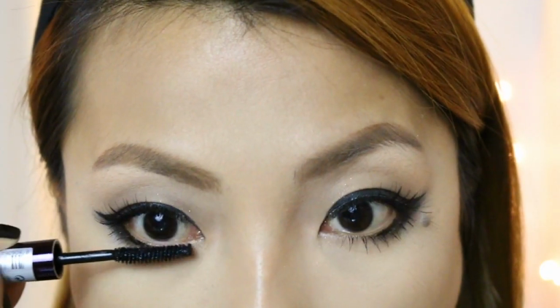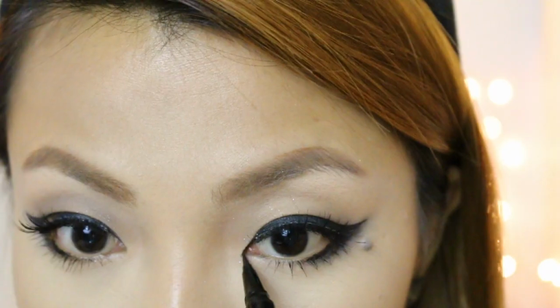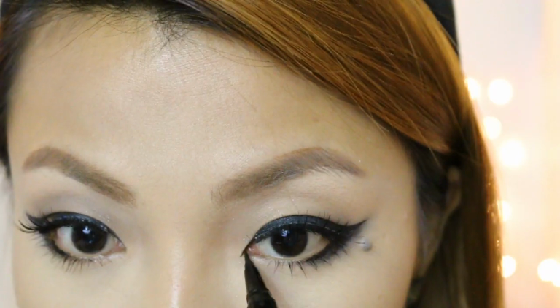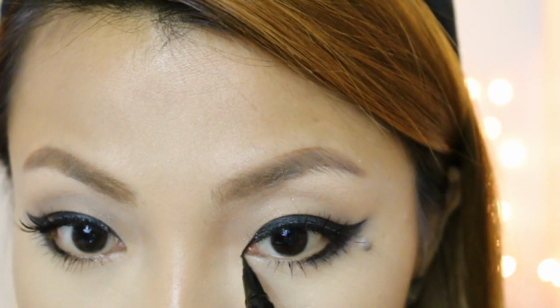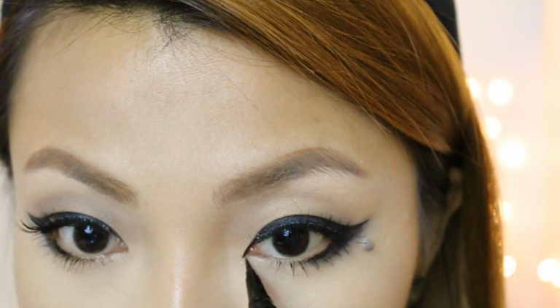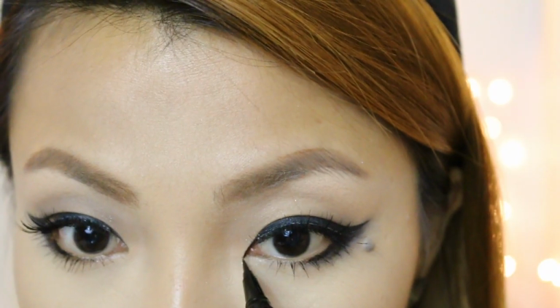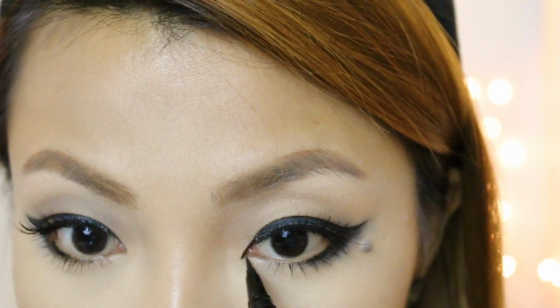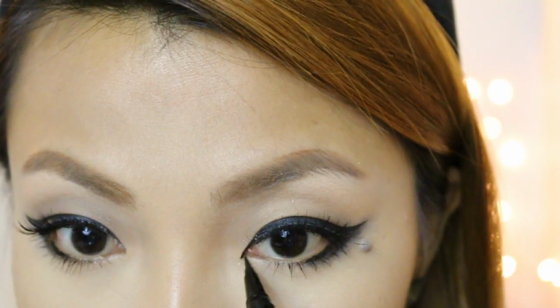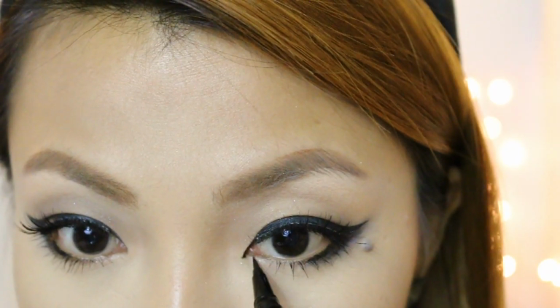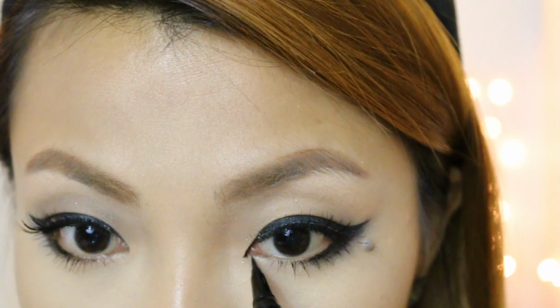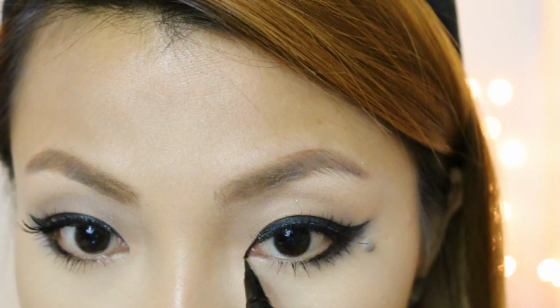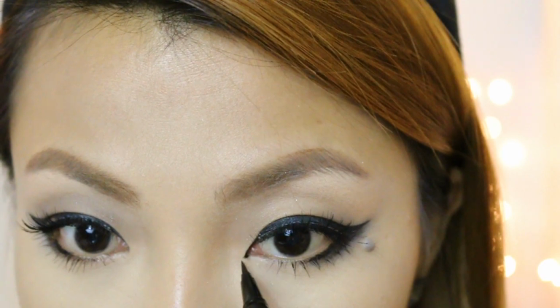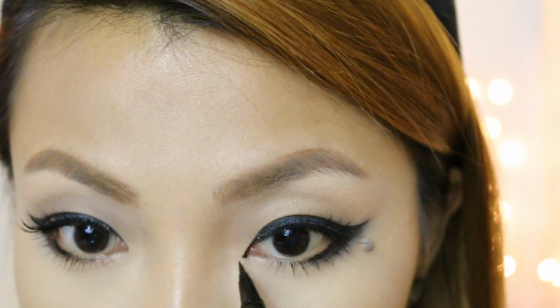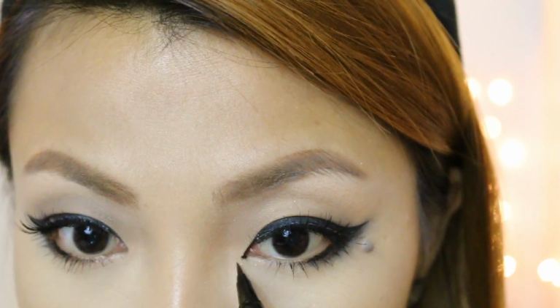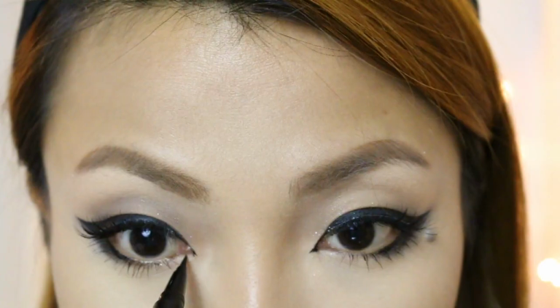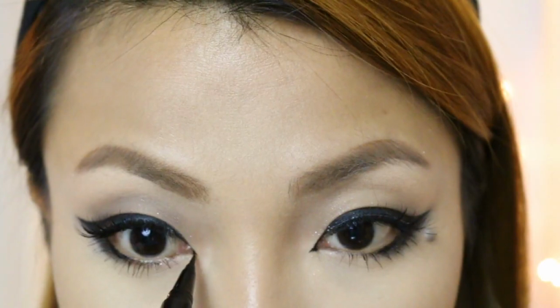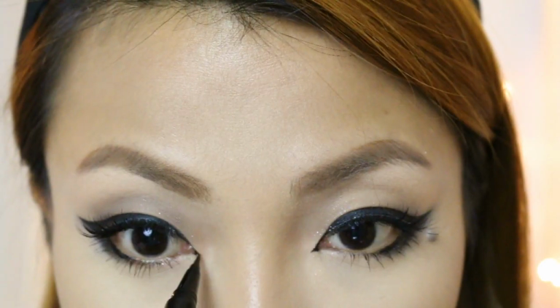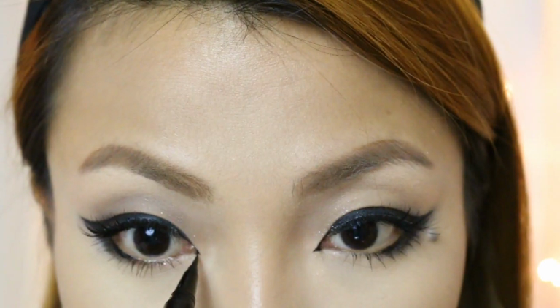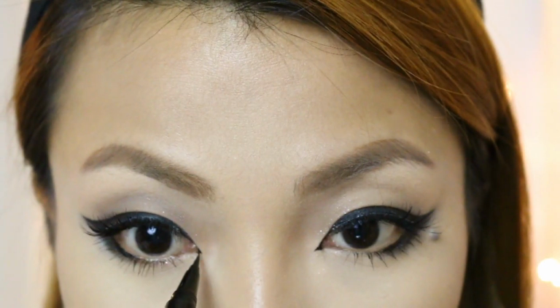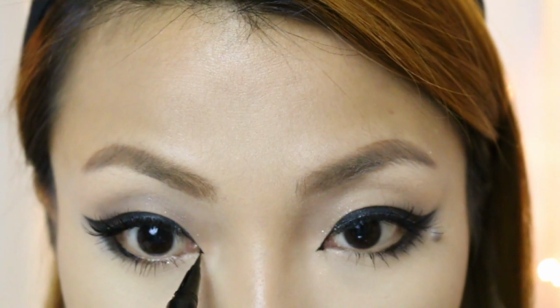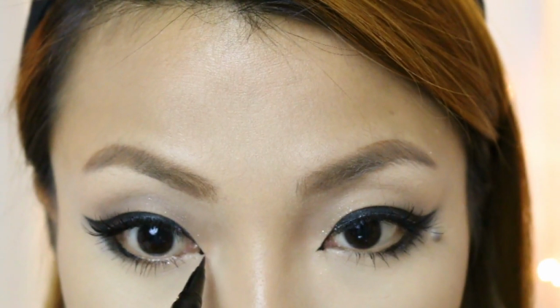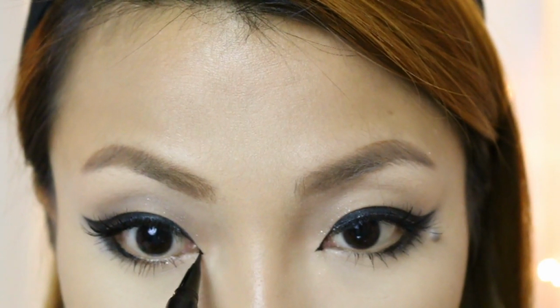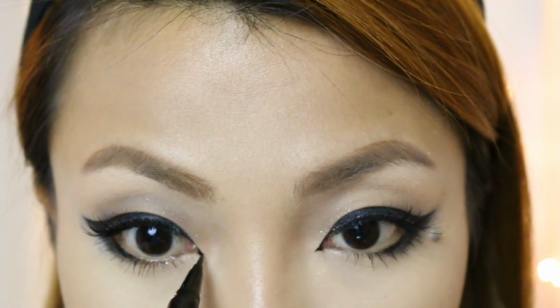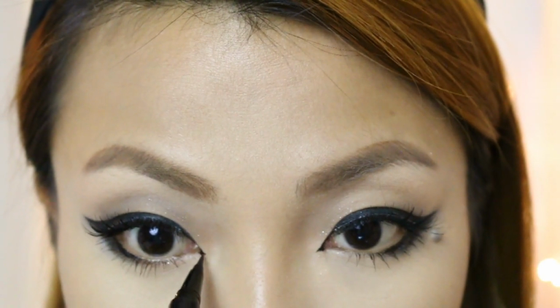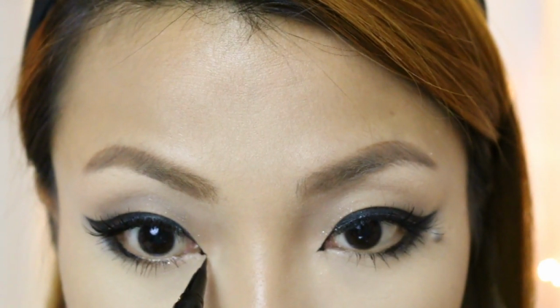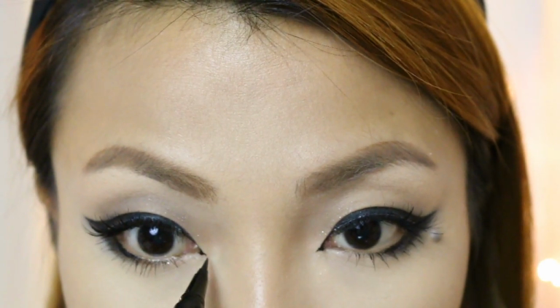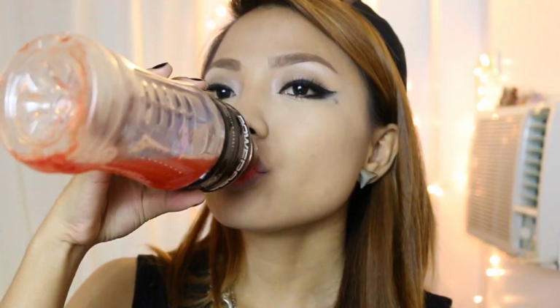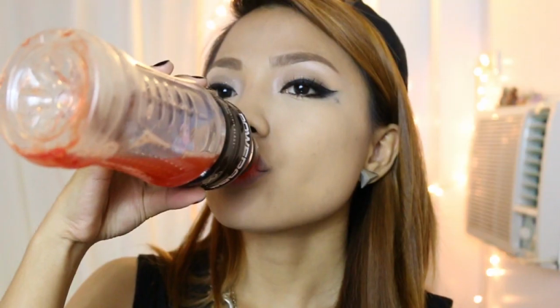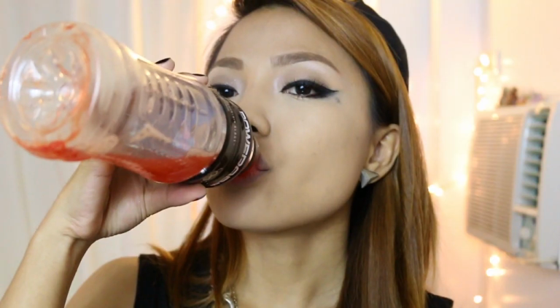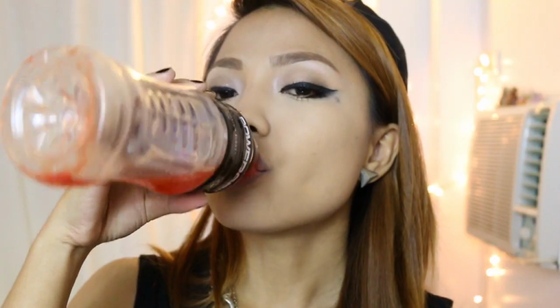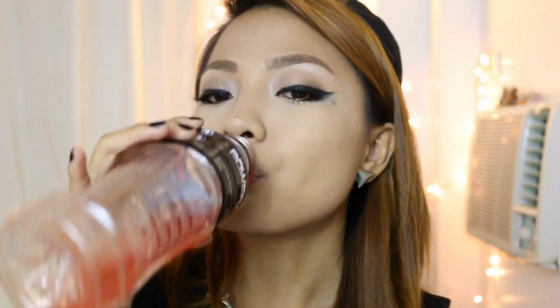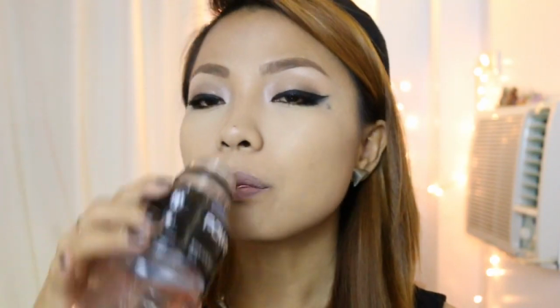Add more of that liquid eyeliner on the tear duct, just to copy CL's eye shape. We're done with the eyeshadows.